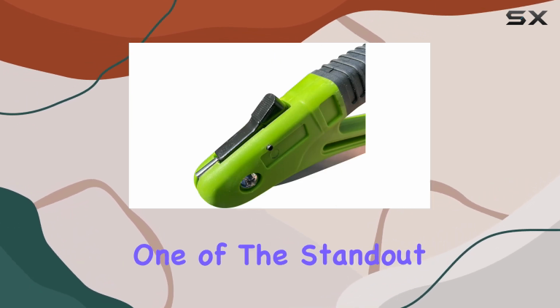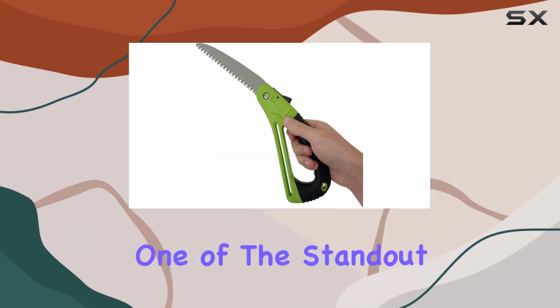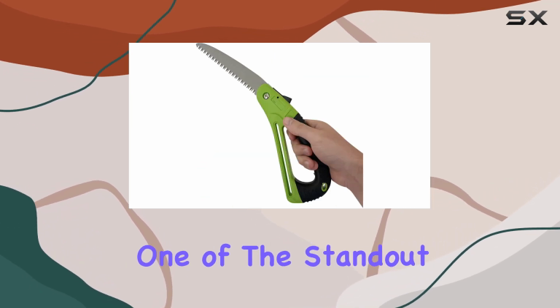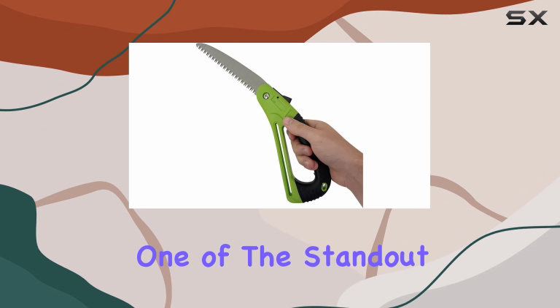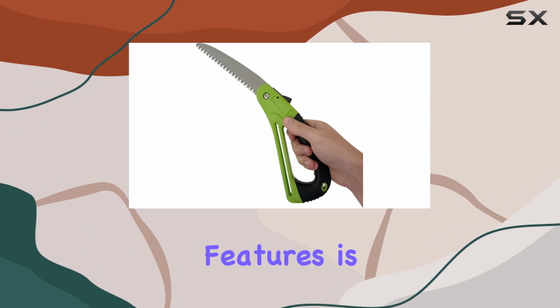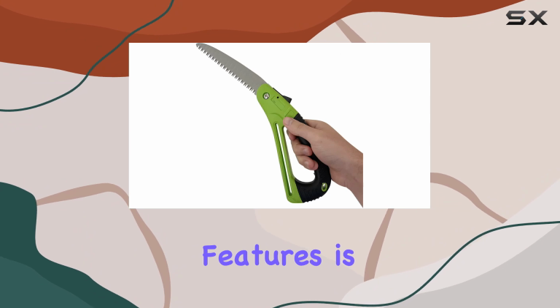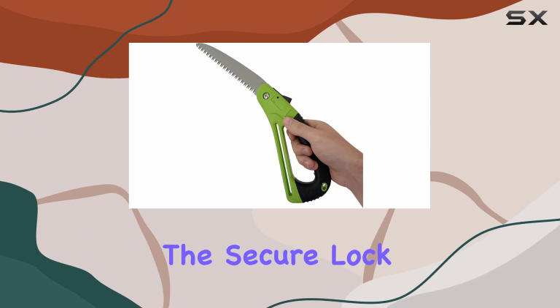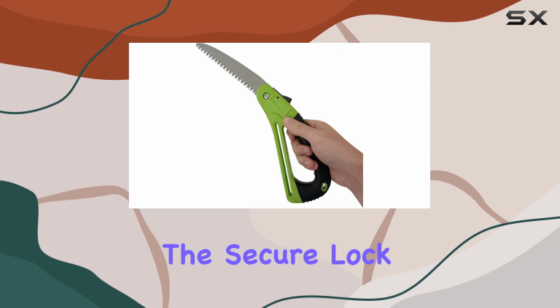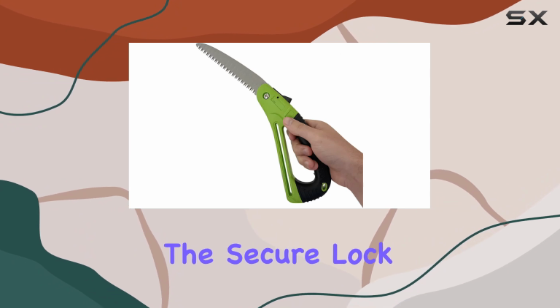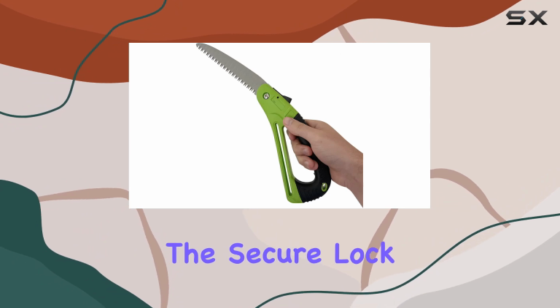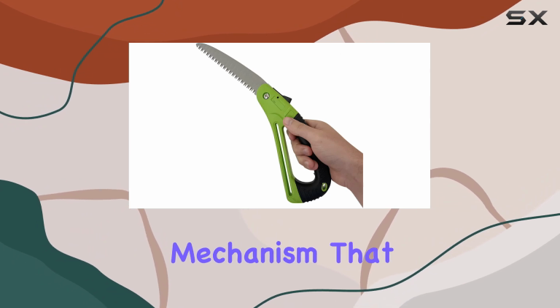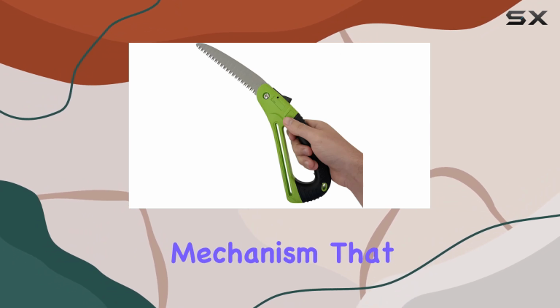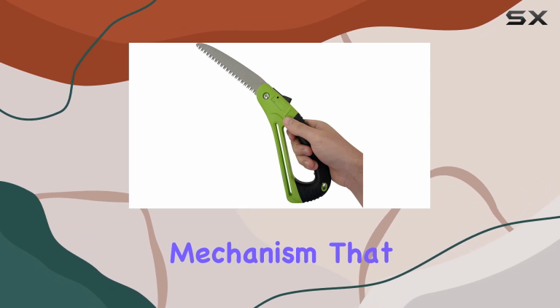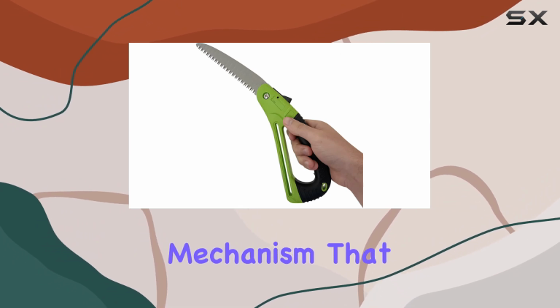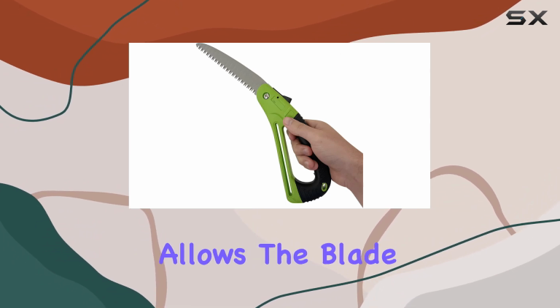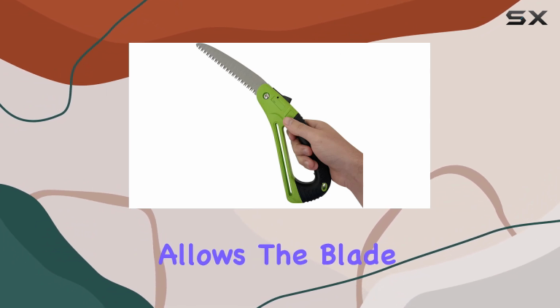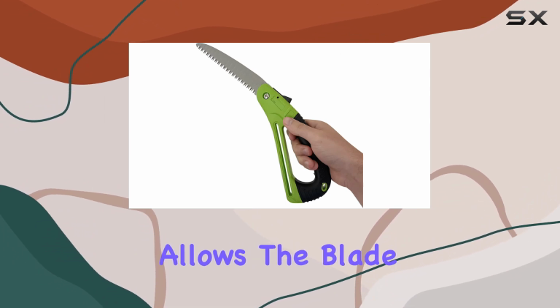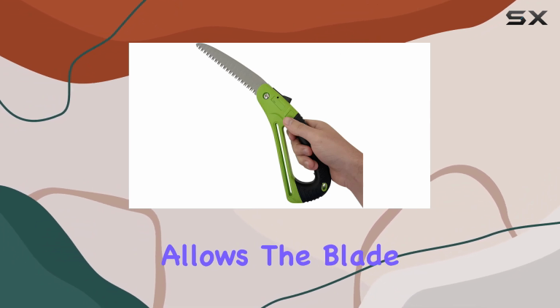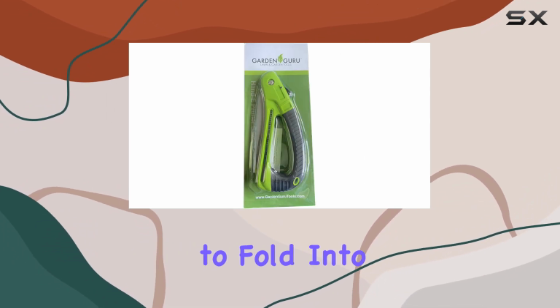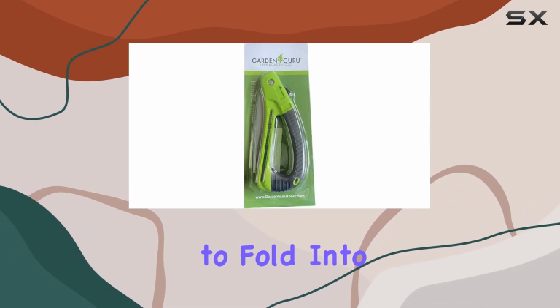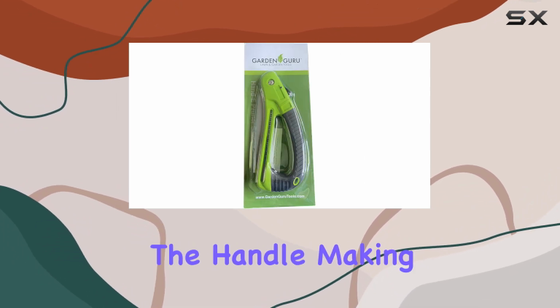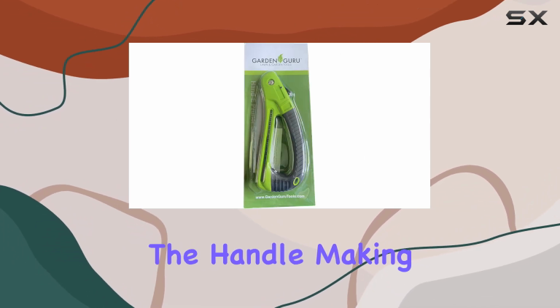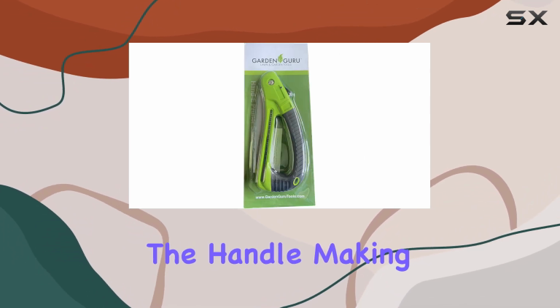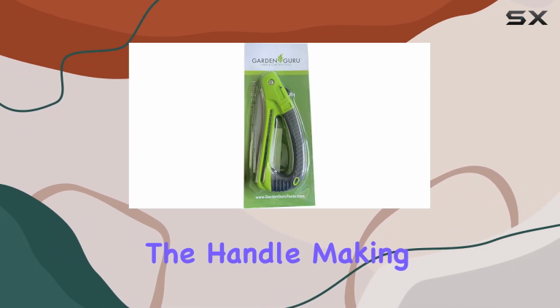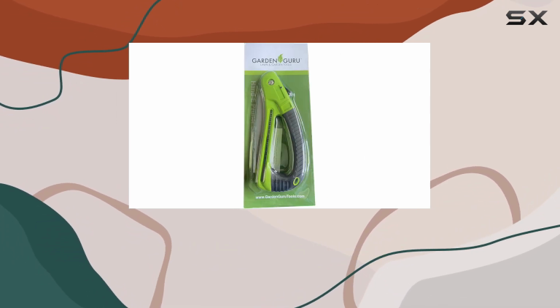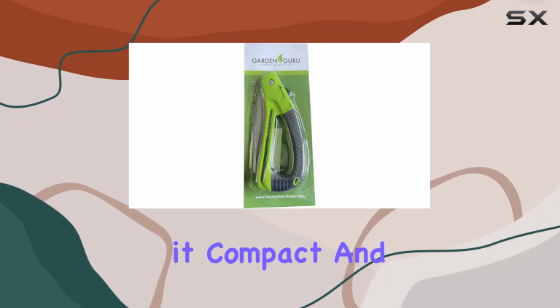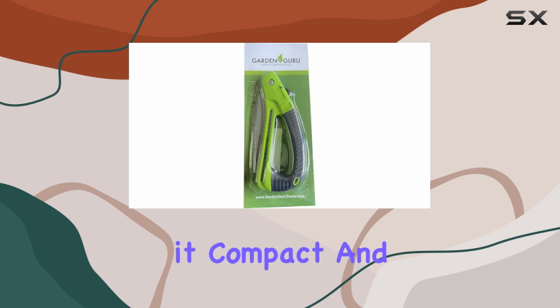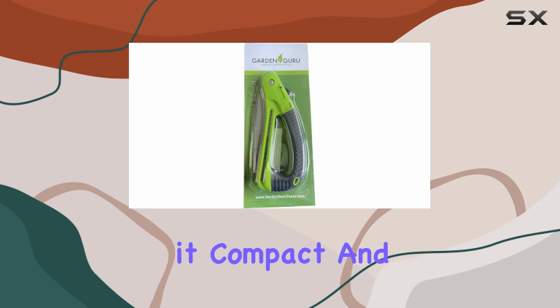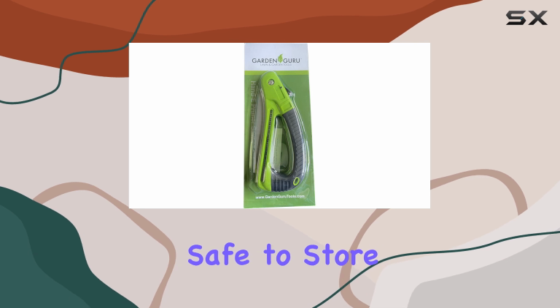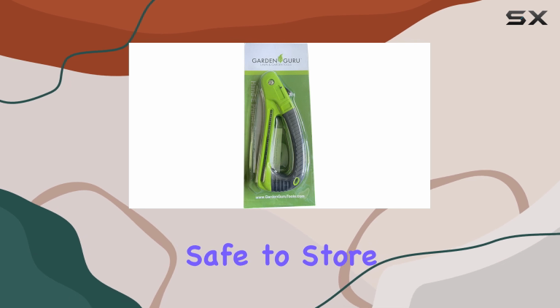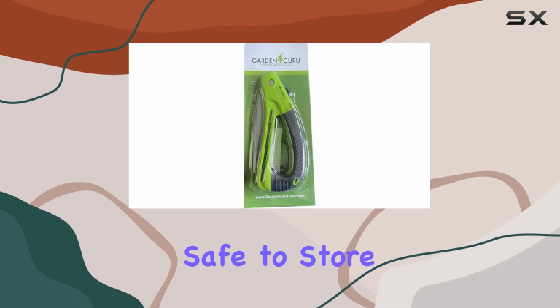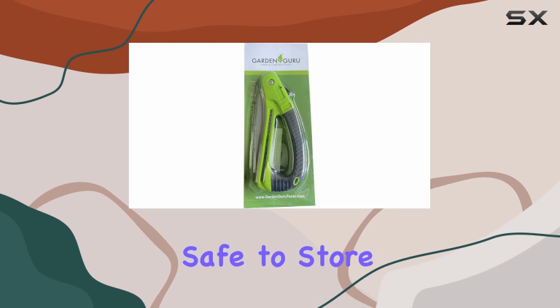One of the standout features is the secure lock mechanism that allows the blade to fold into the handle, making it compact and safe to store.